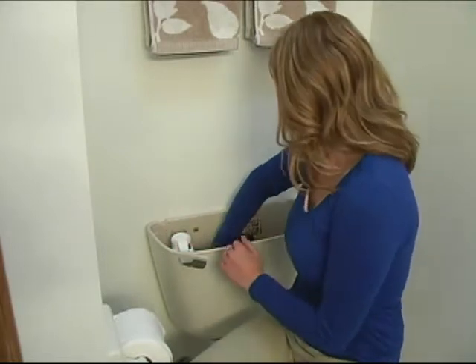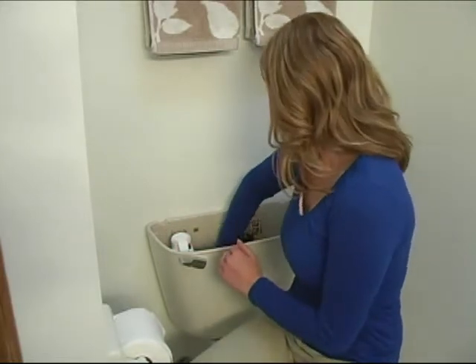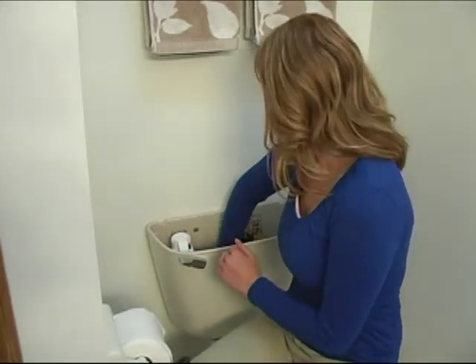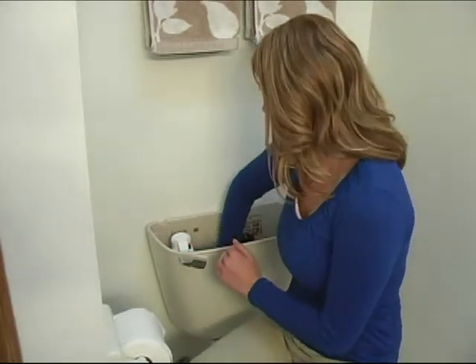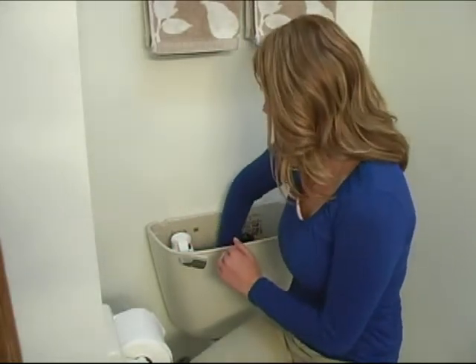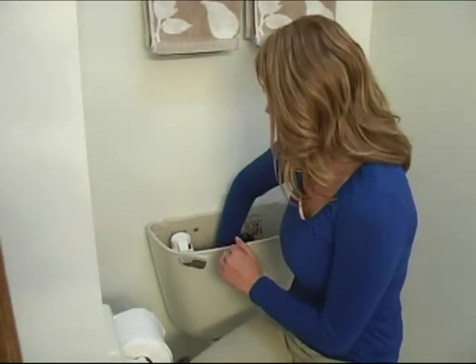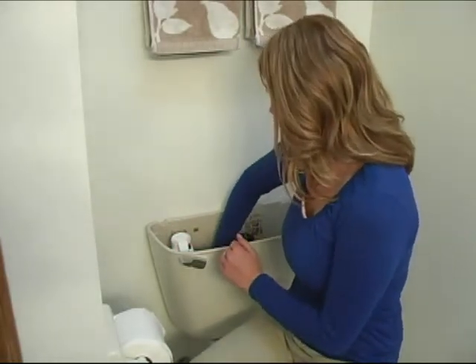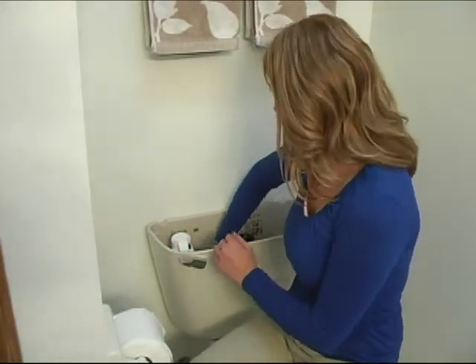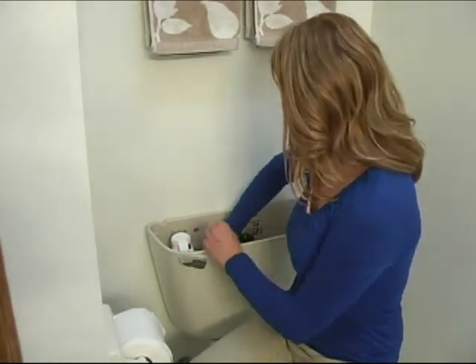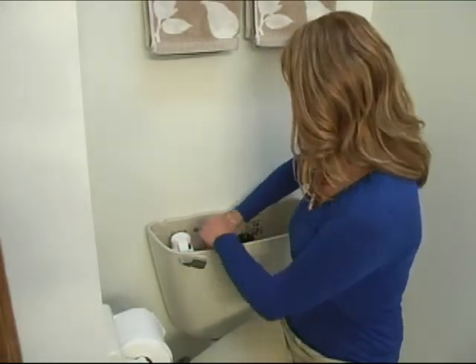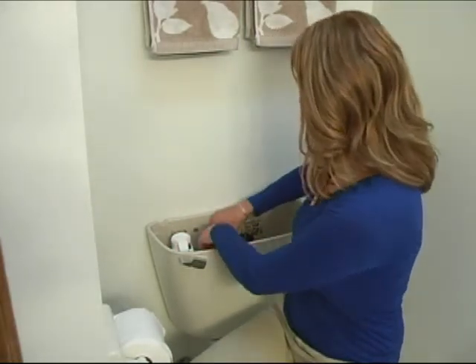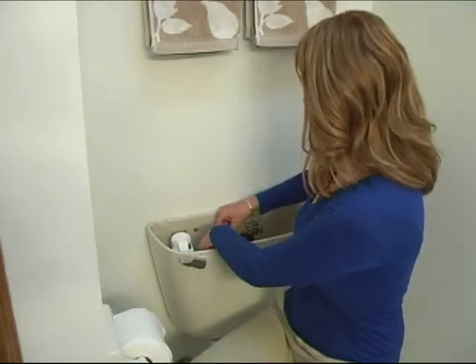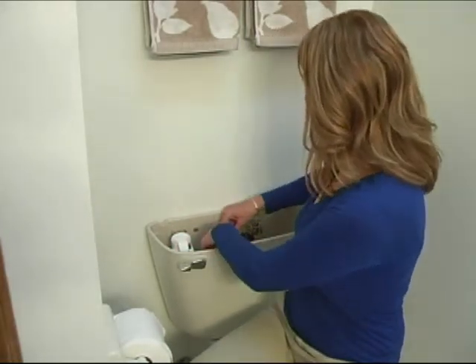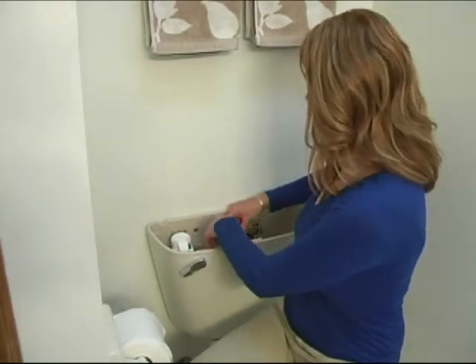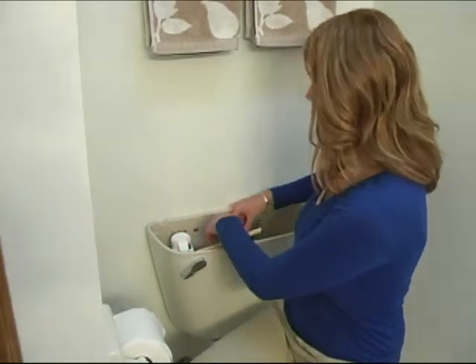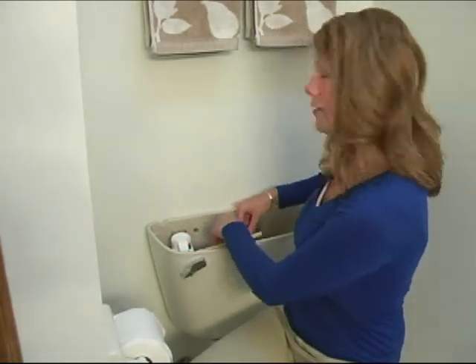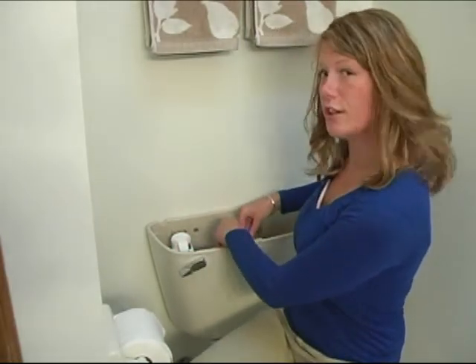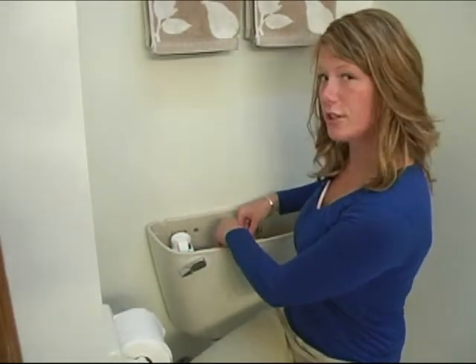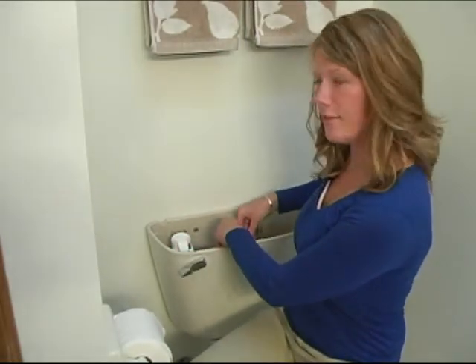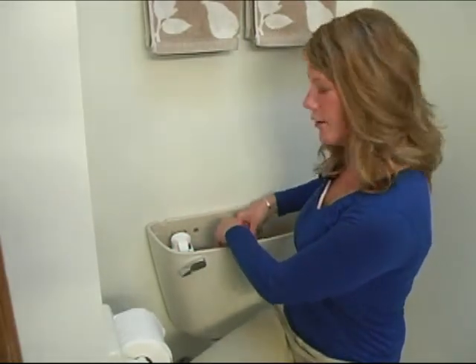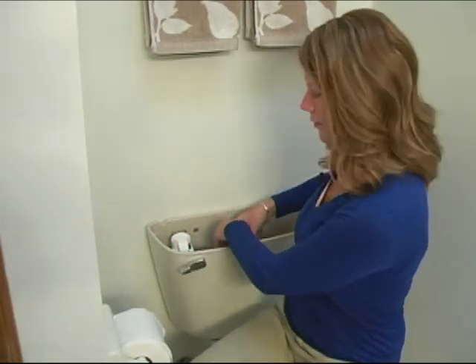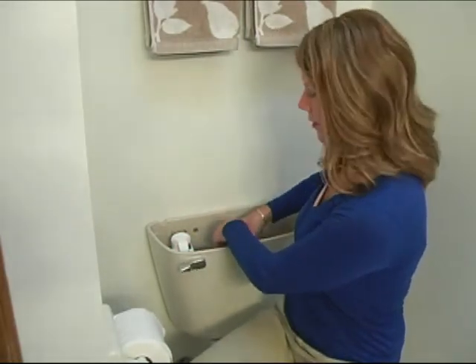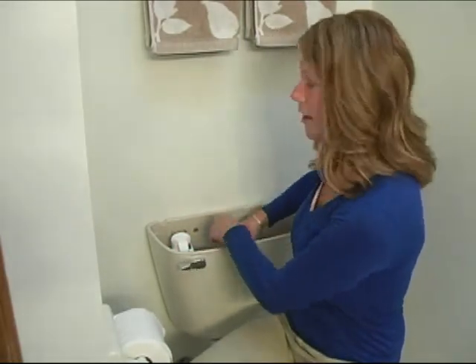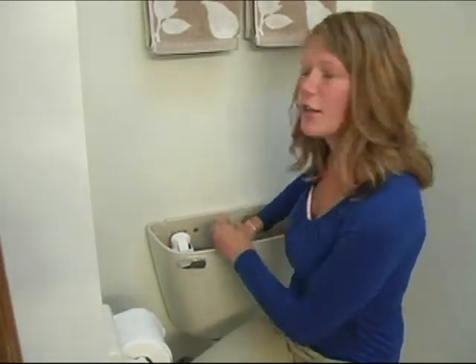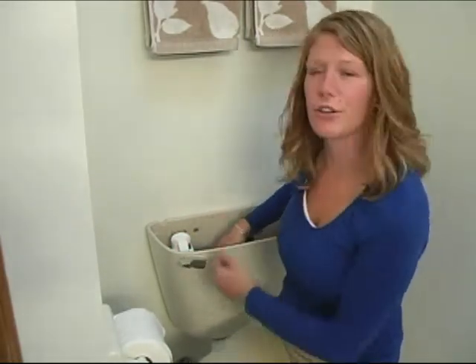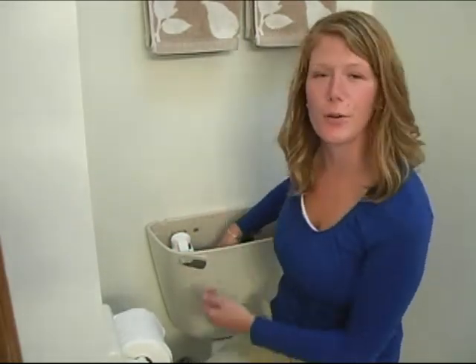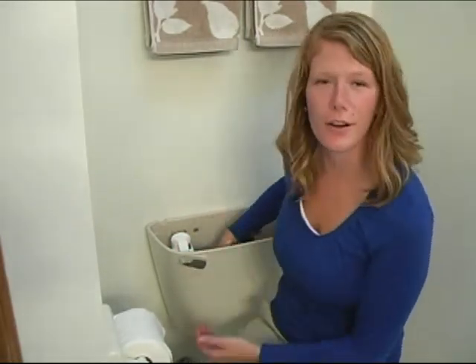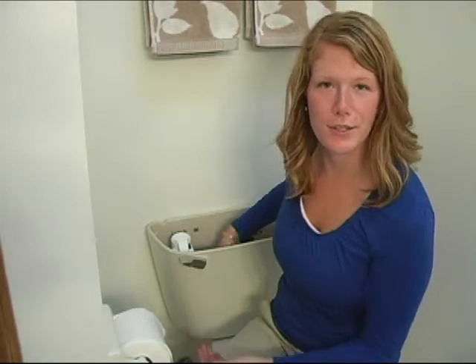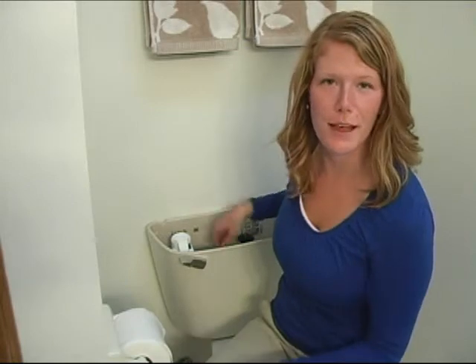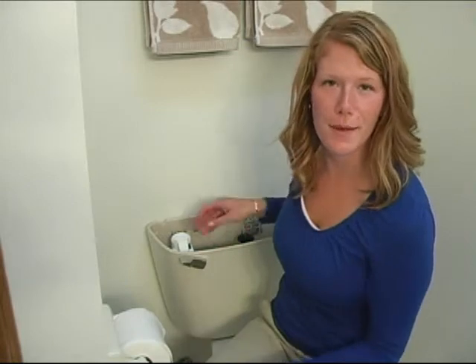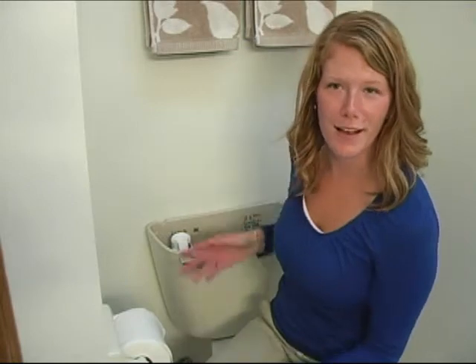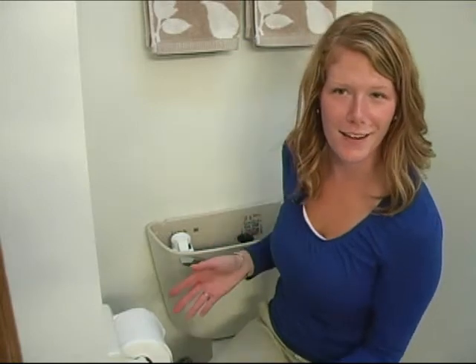Take your flapper chain and attach it to the flush lever, and turn your water supply back on.